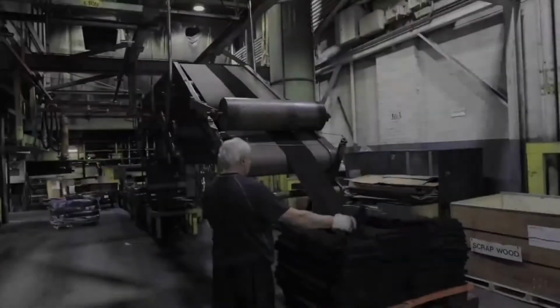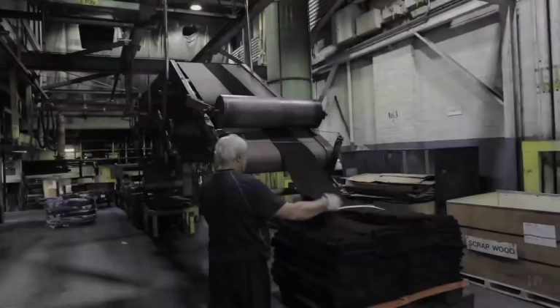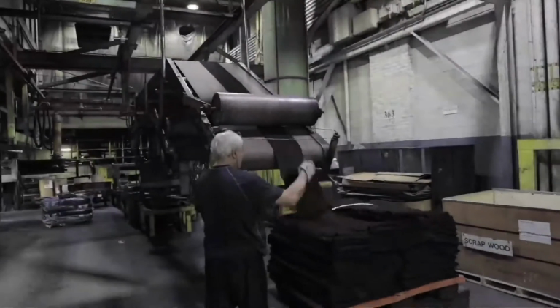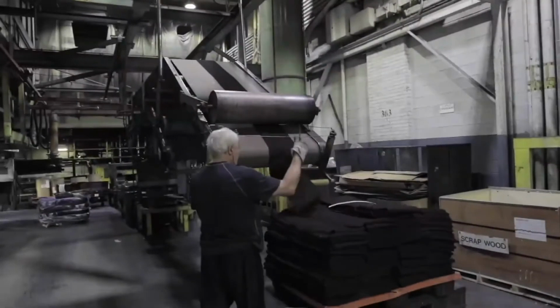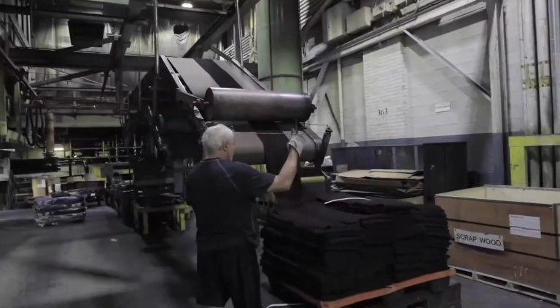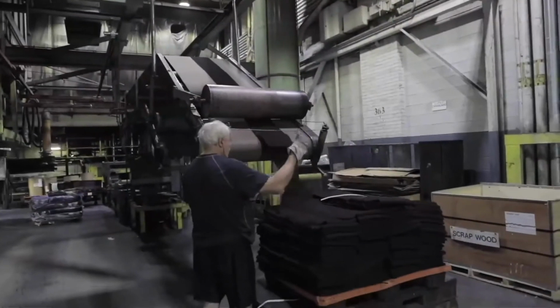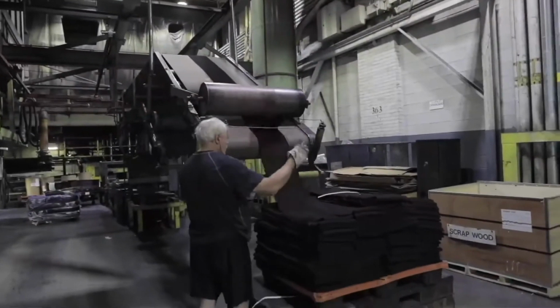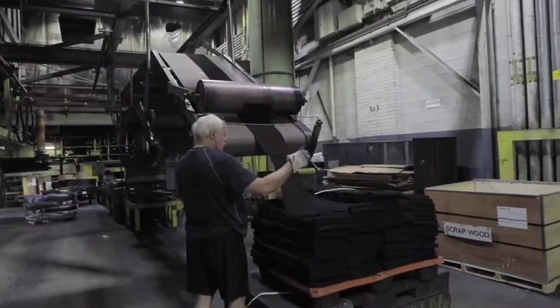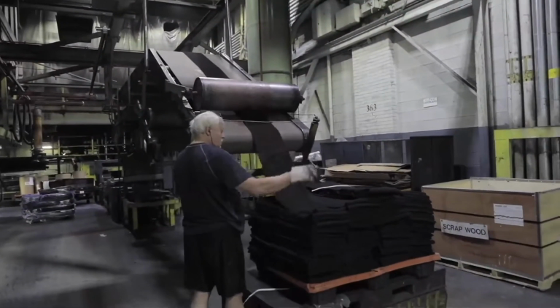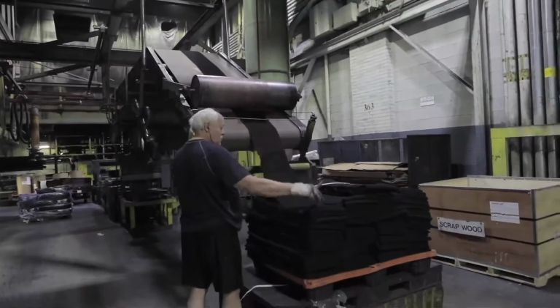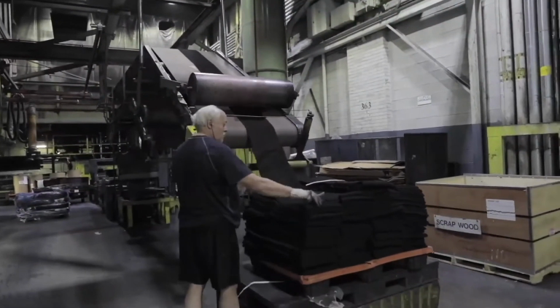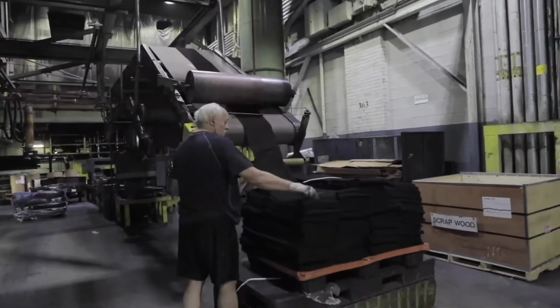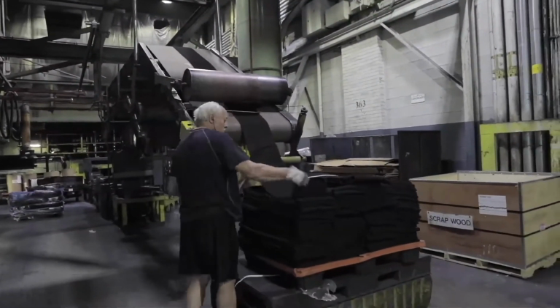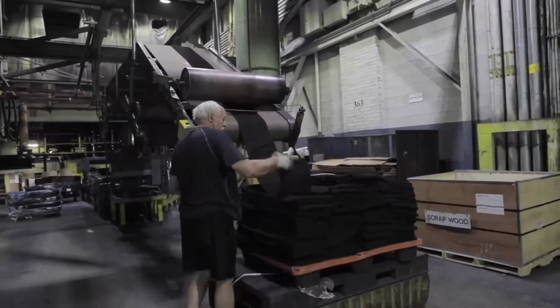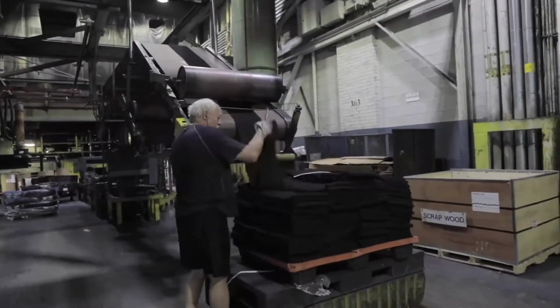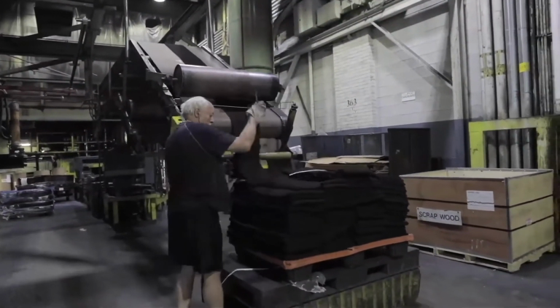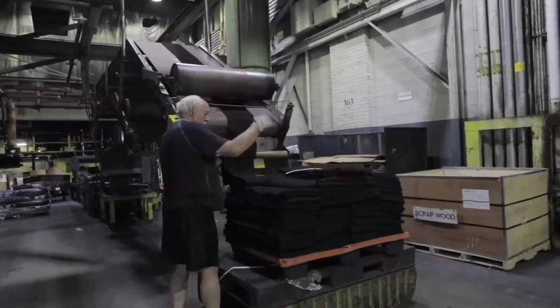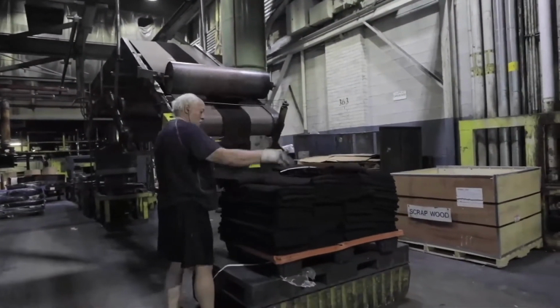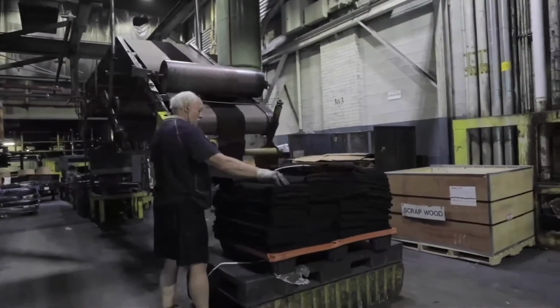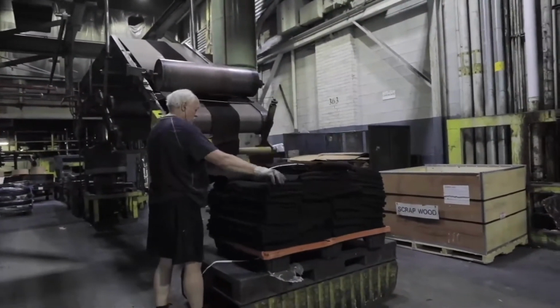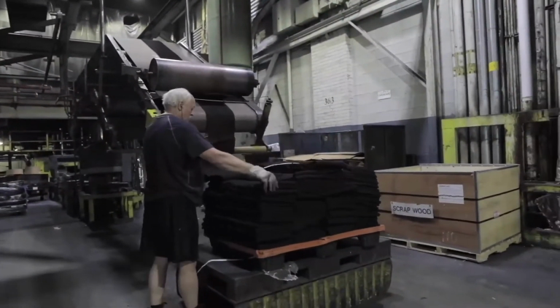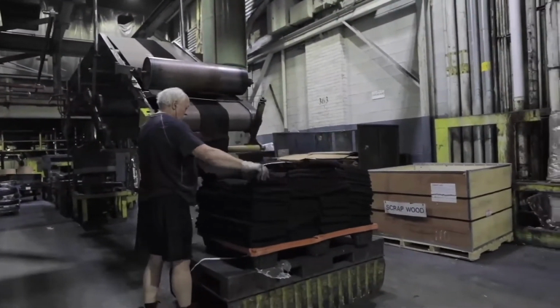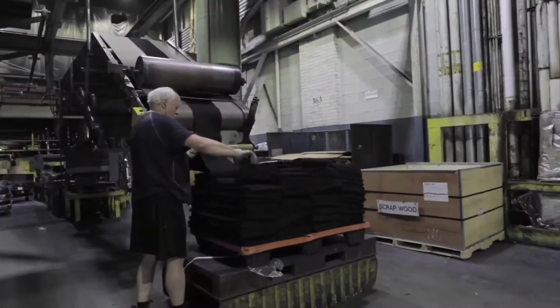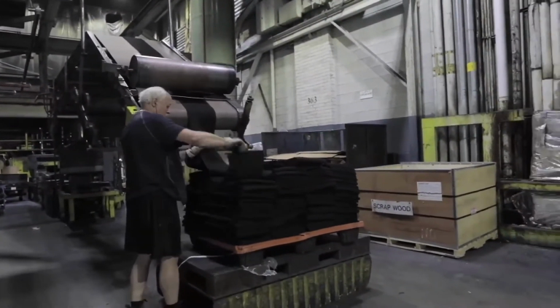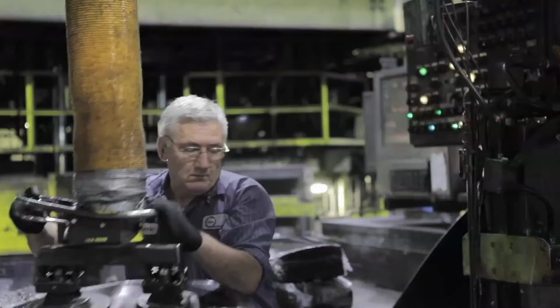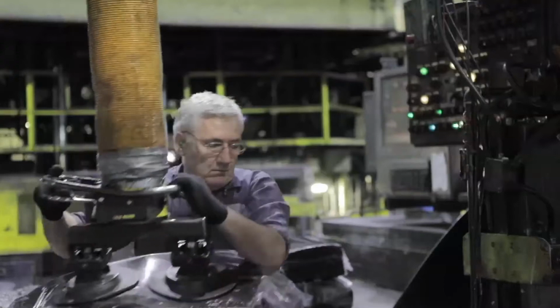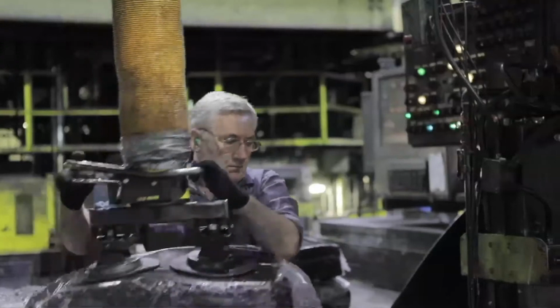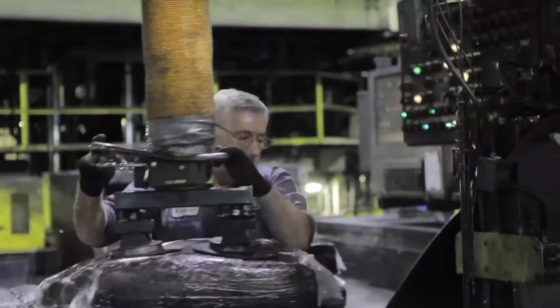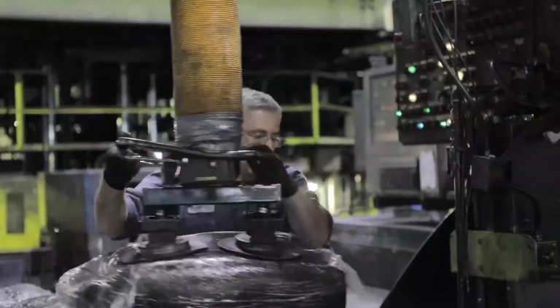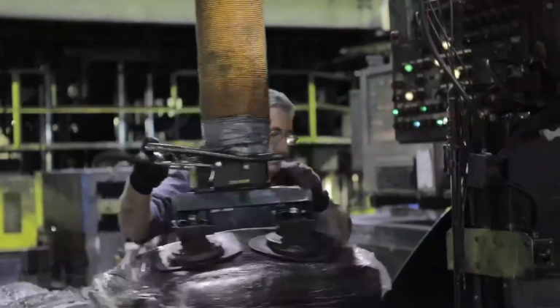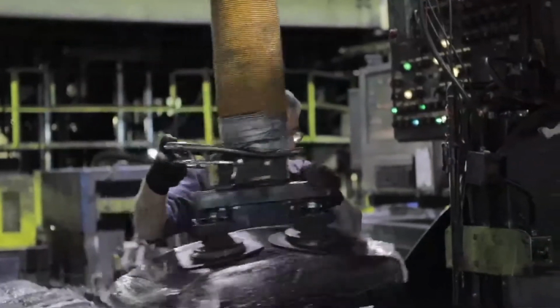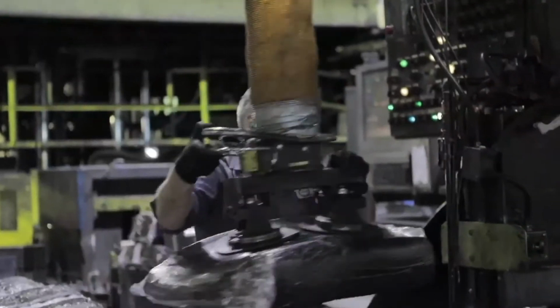At Airboss, TDP is used as master batch material replacement.